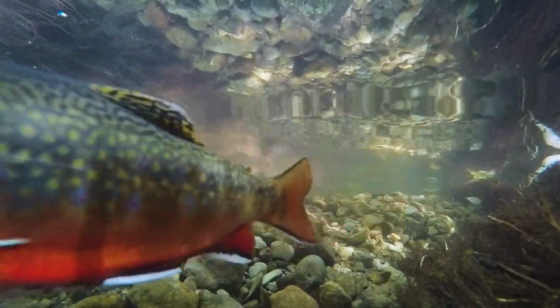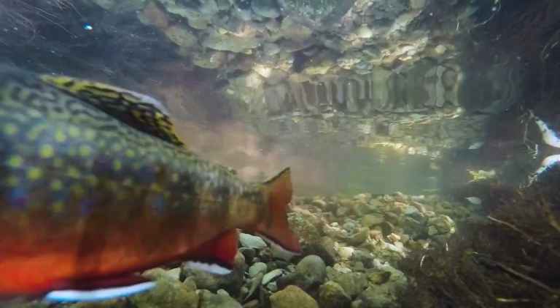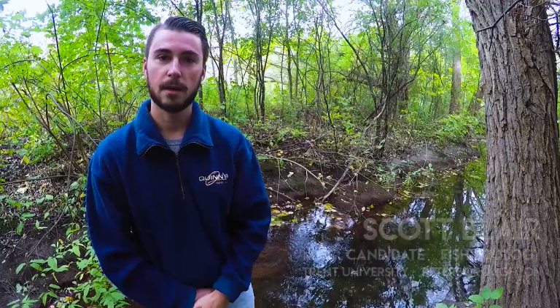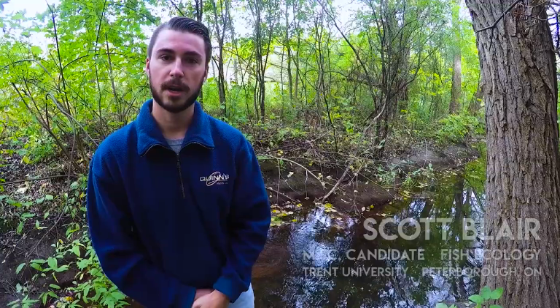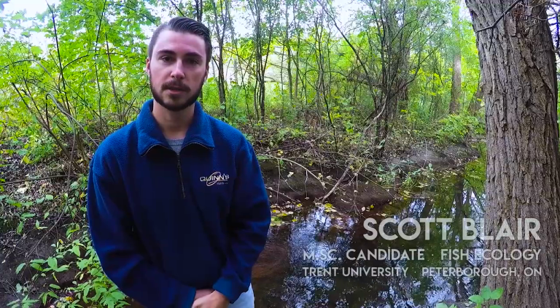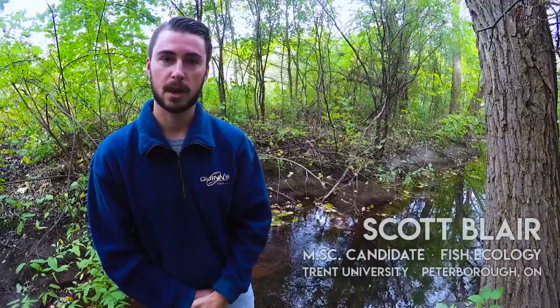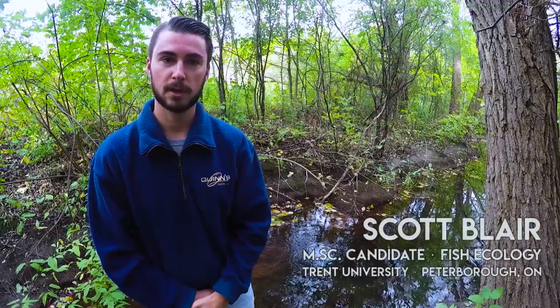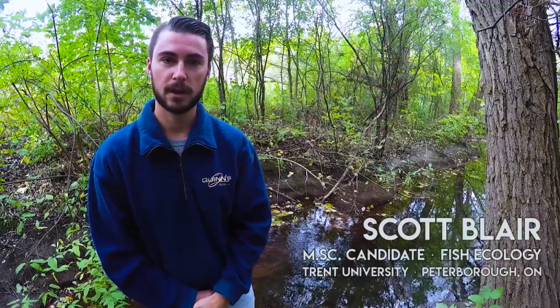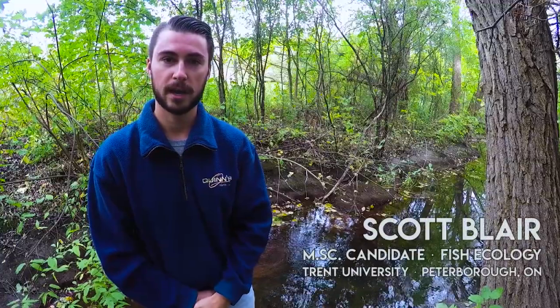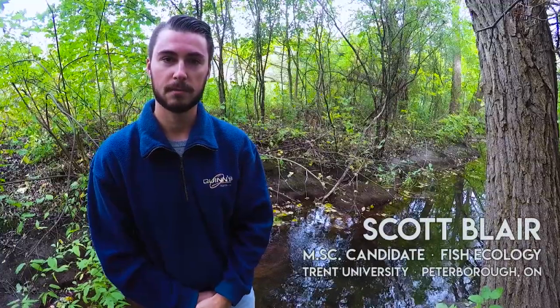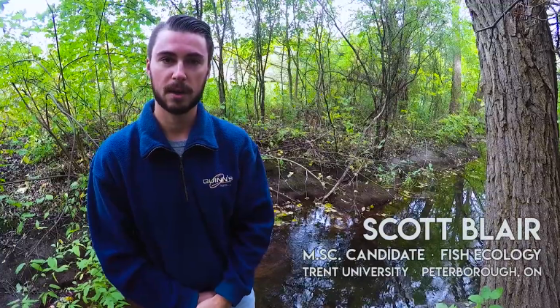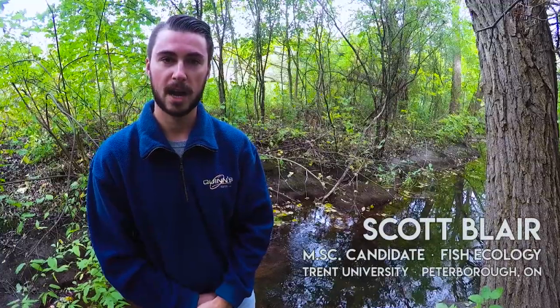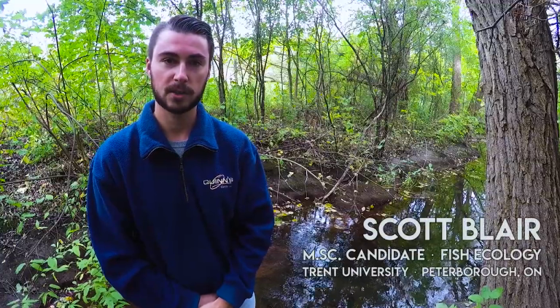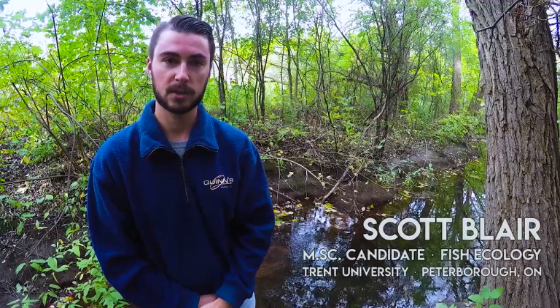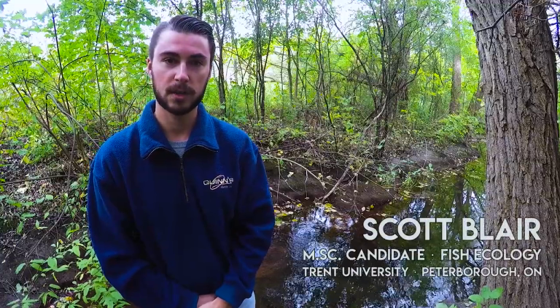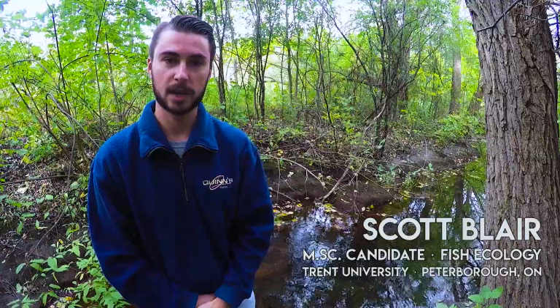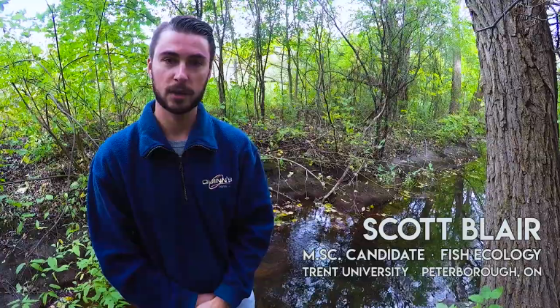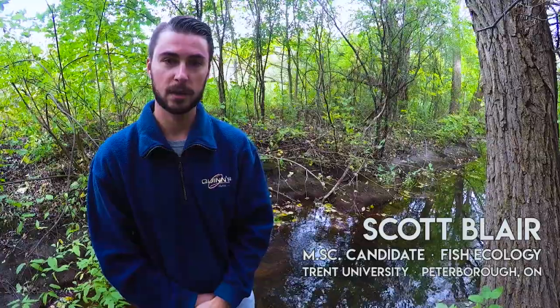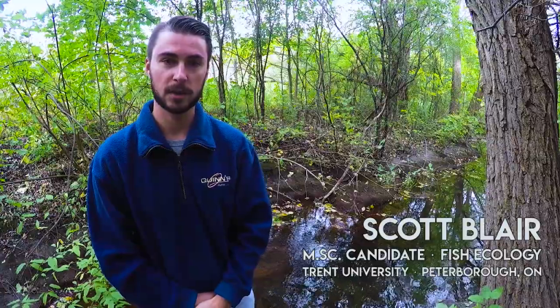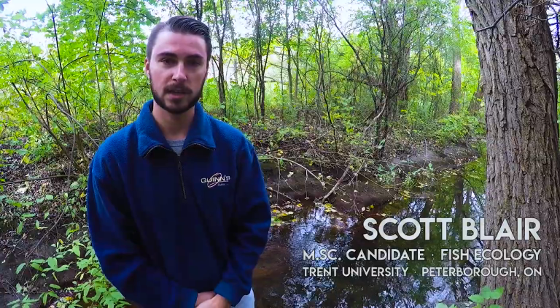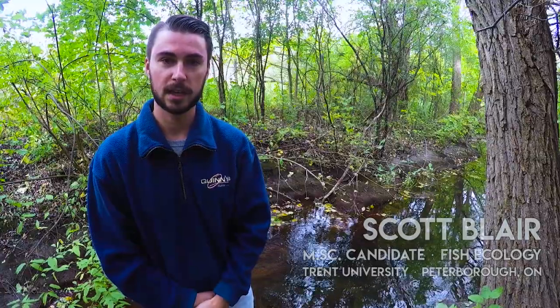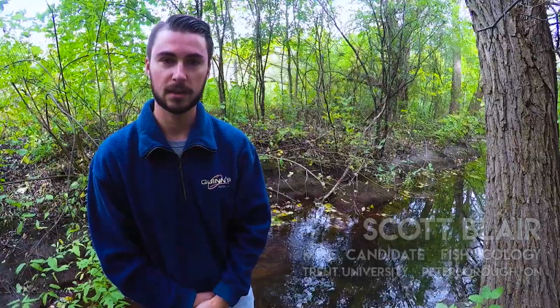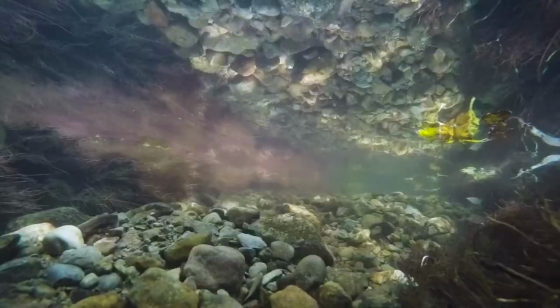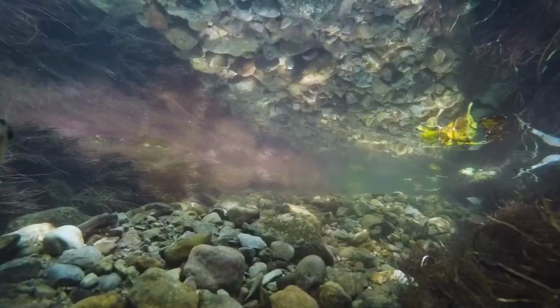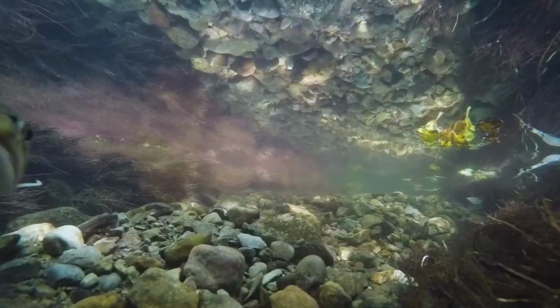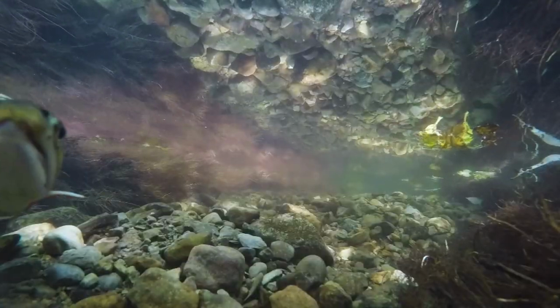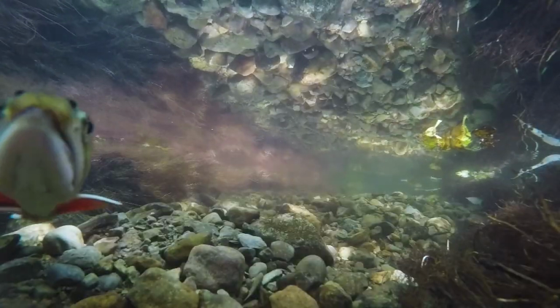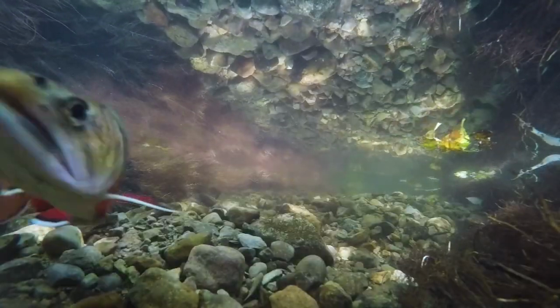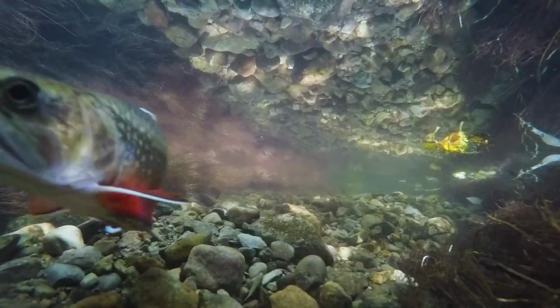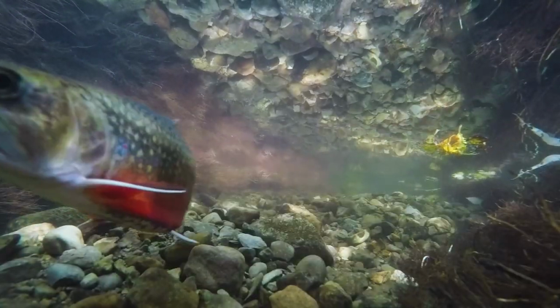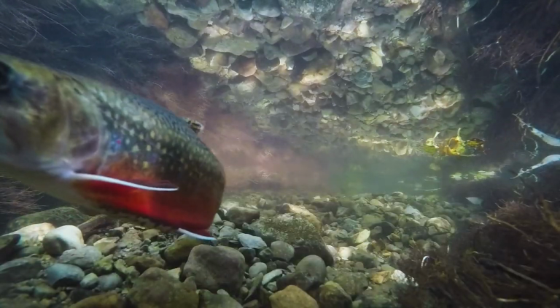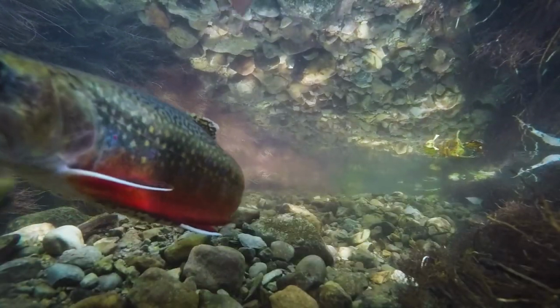Hi, my name is Scott Blair and I'm a master's student at Trent University in Dr. Fox's fish ecology lab.